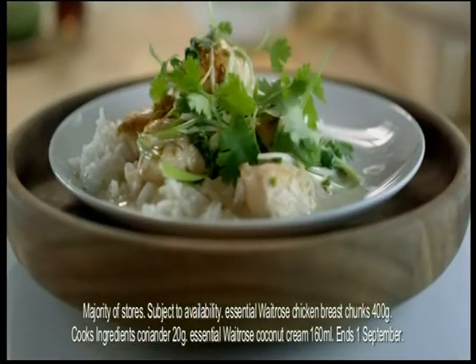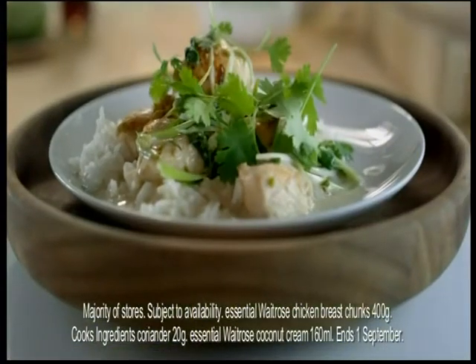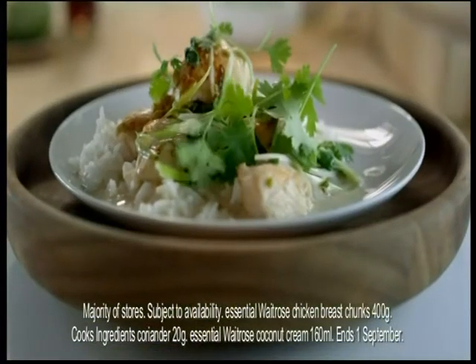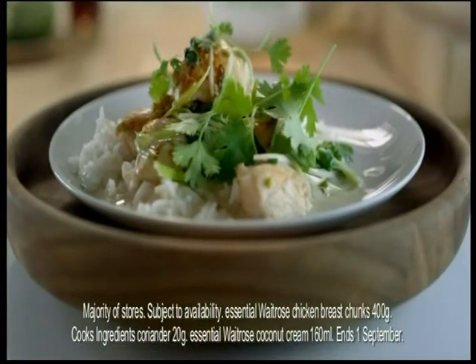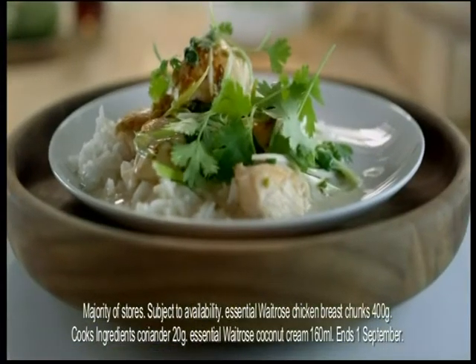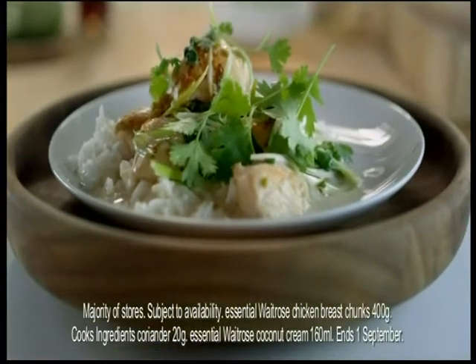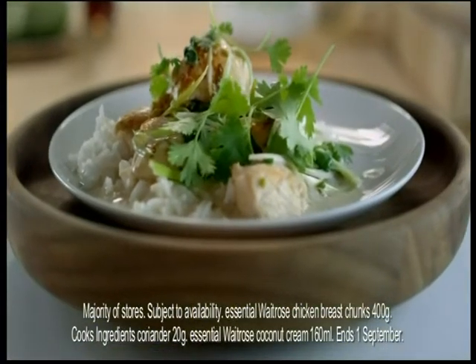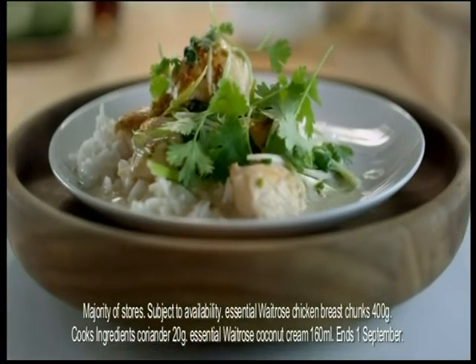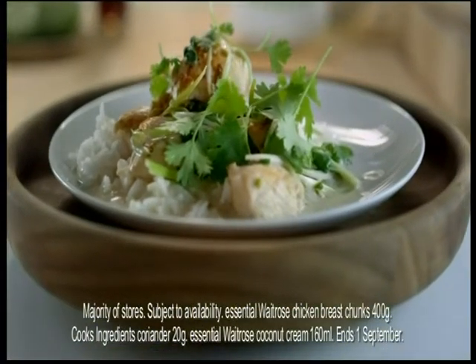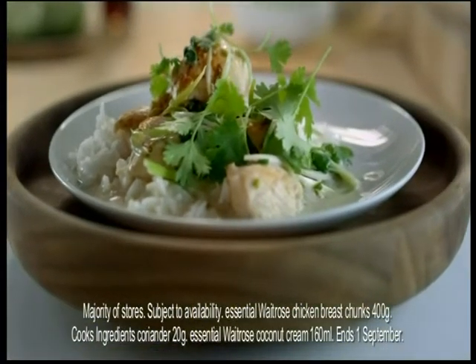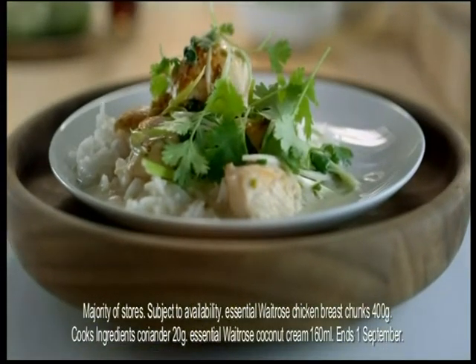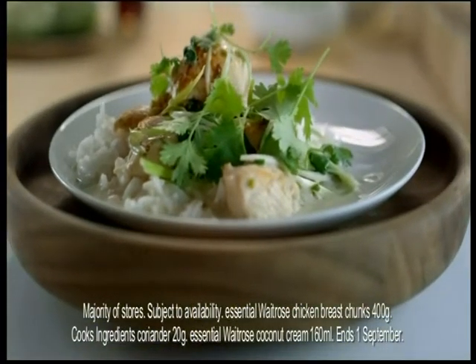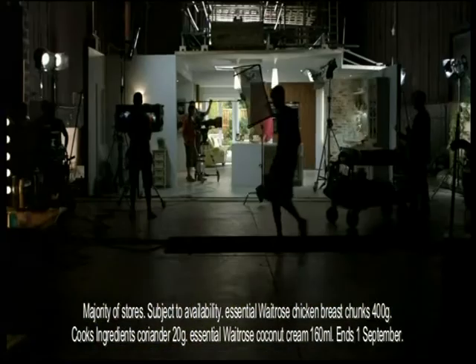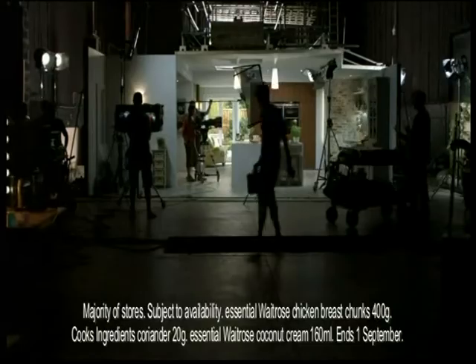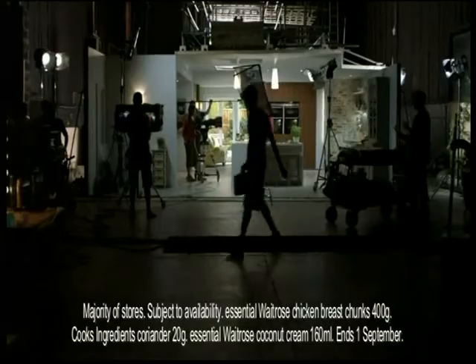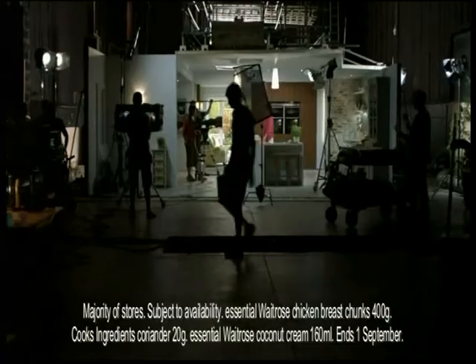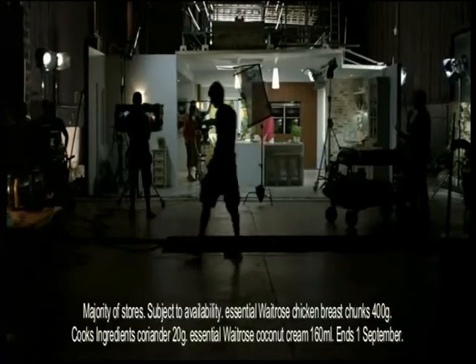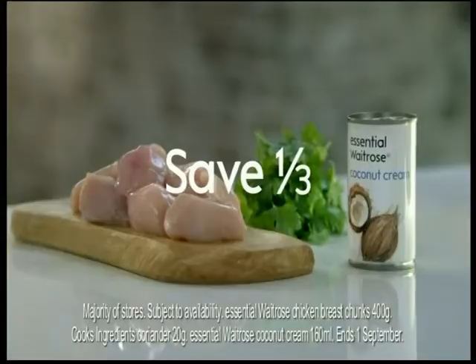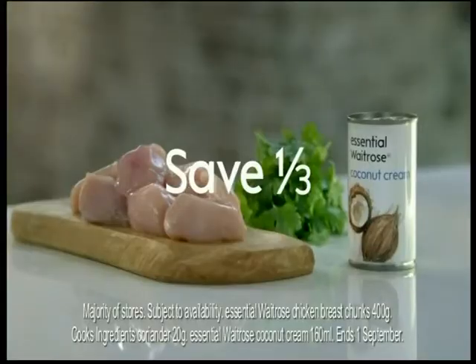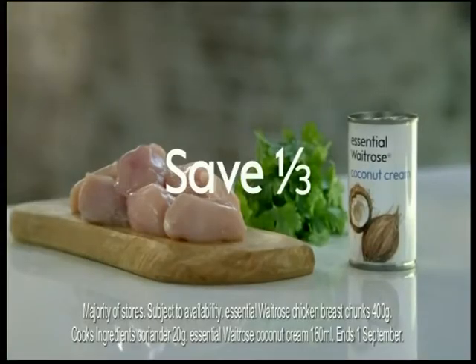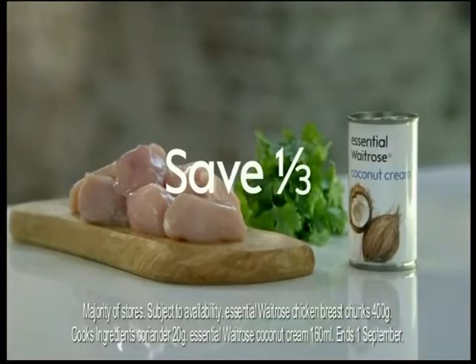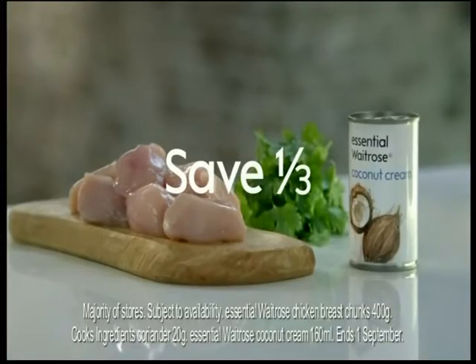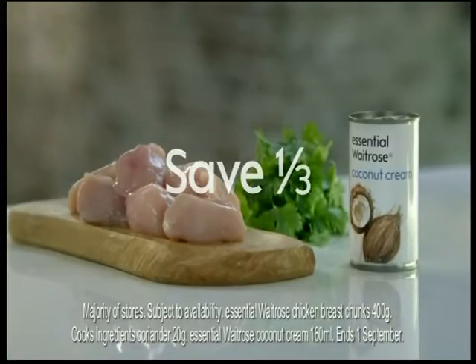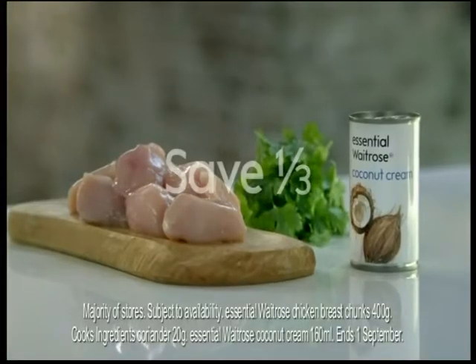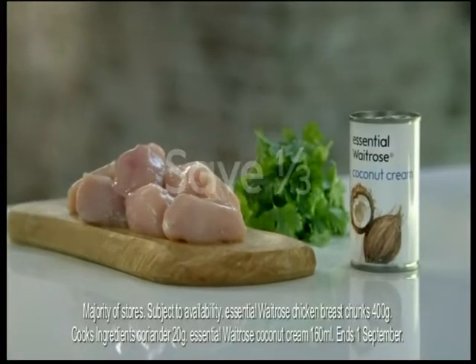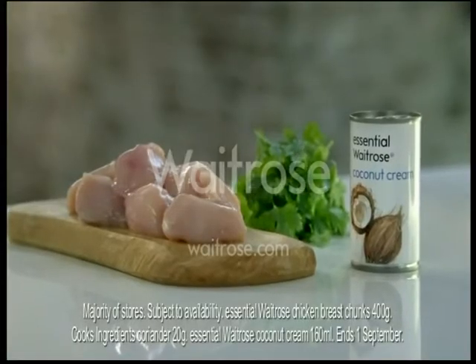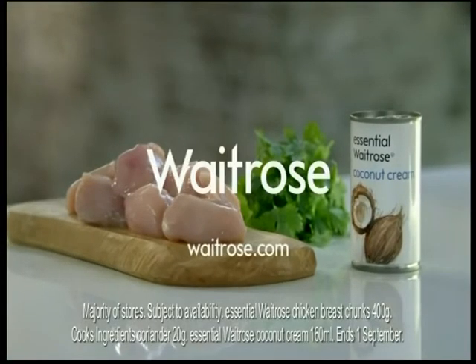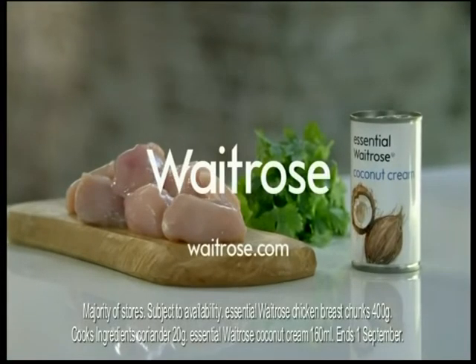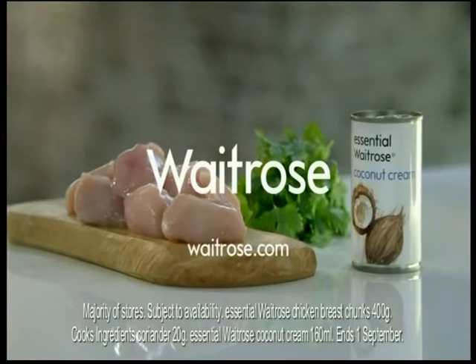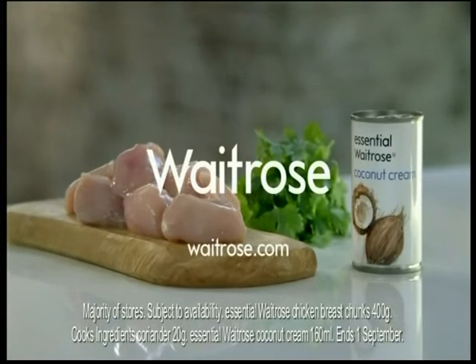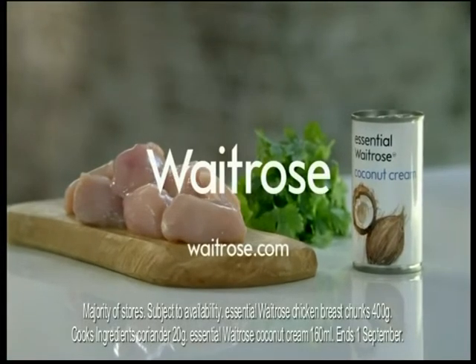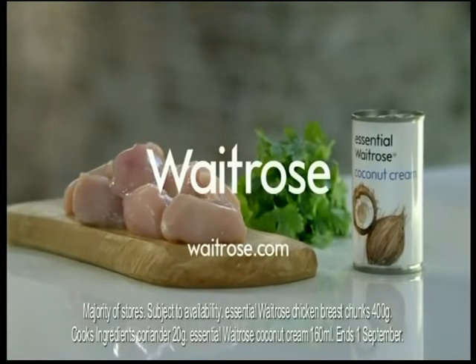Pick up Delia's recipe card in your local Waitrose or go online. And right now, save a third on these ingredients.